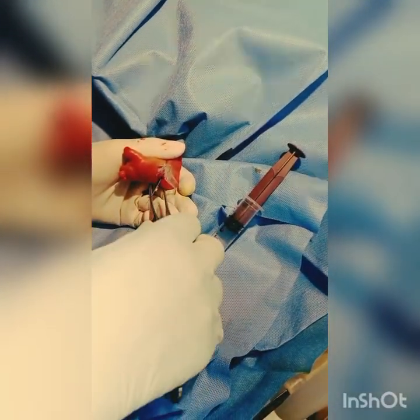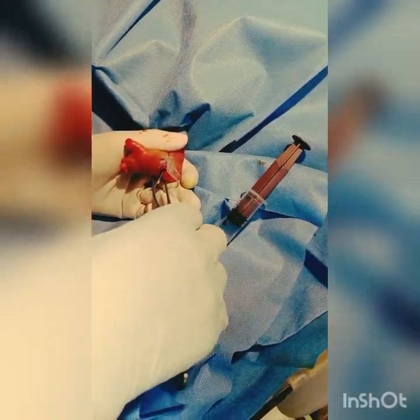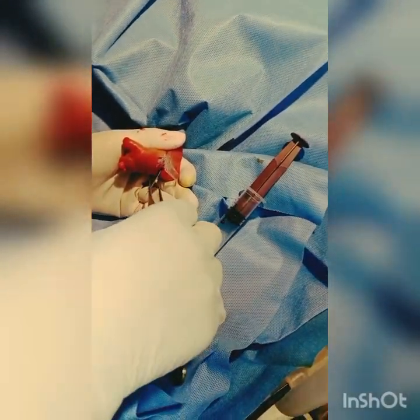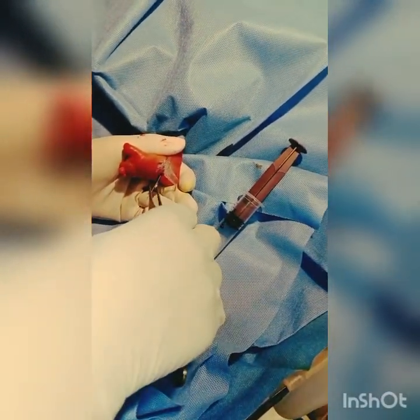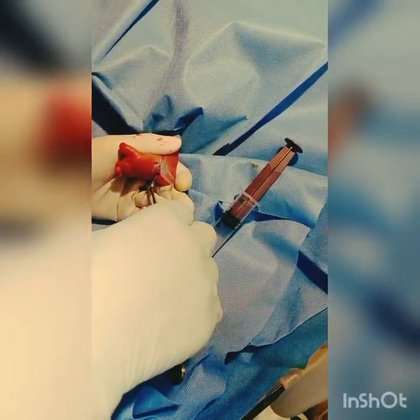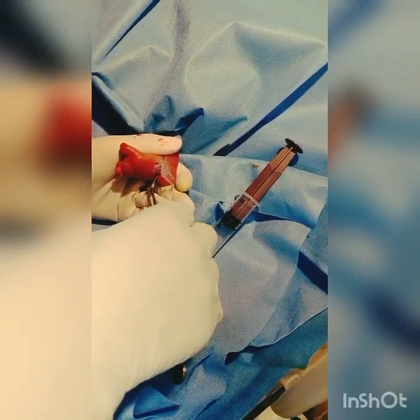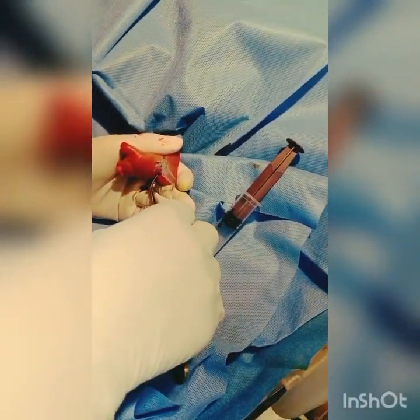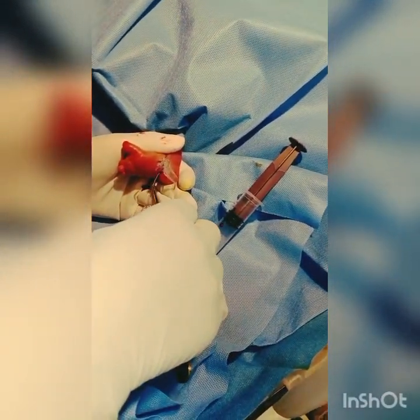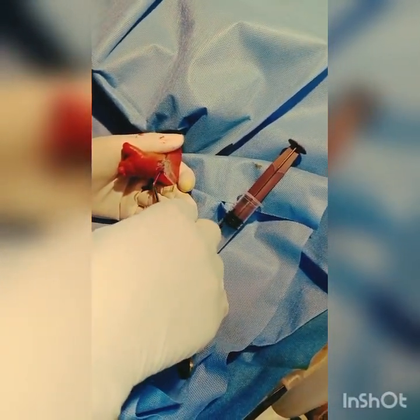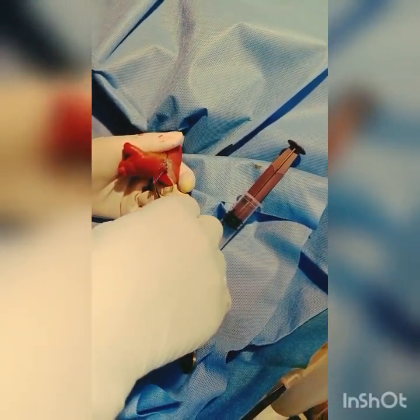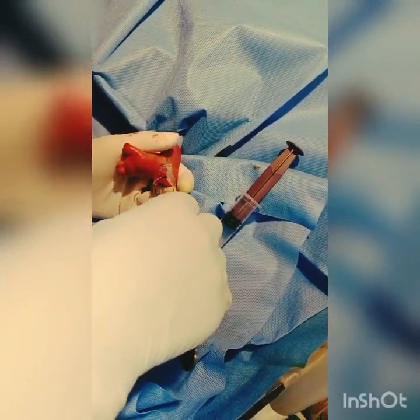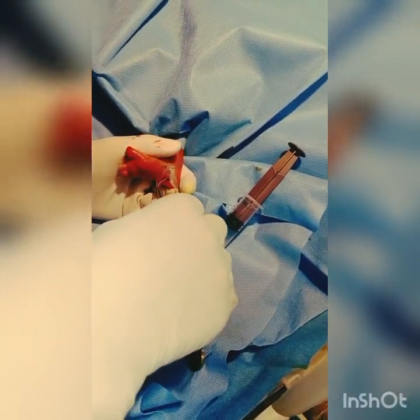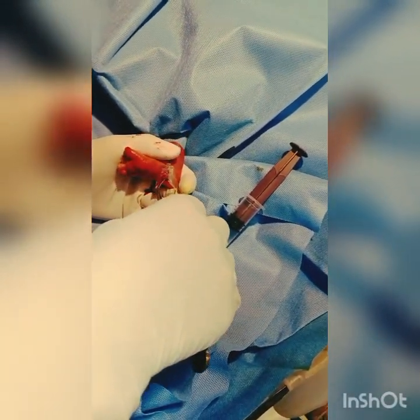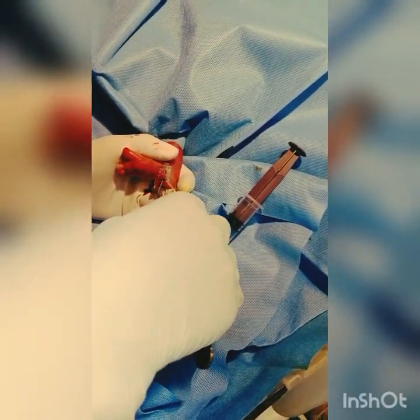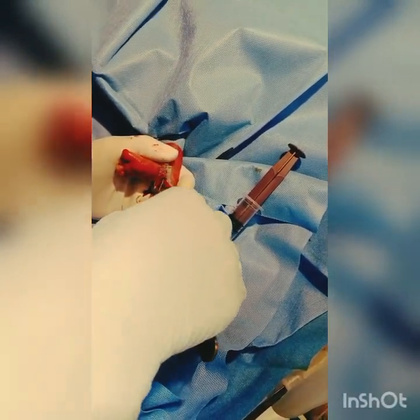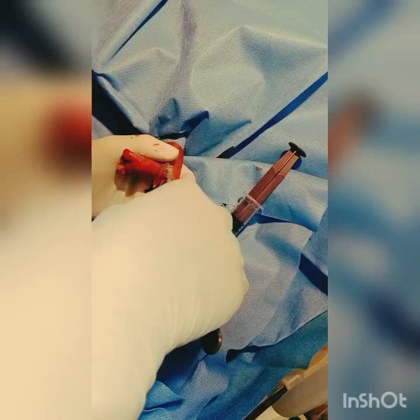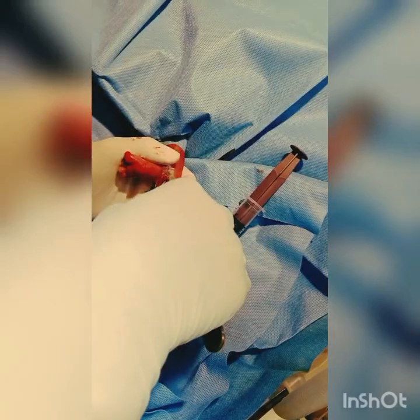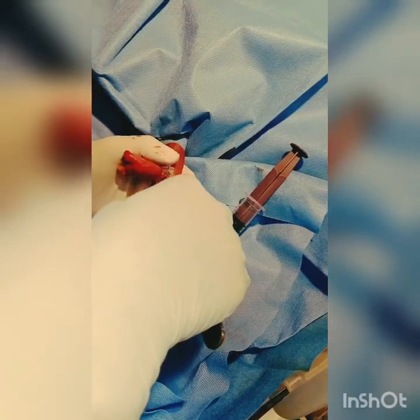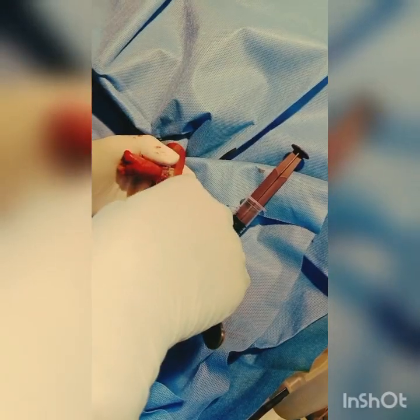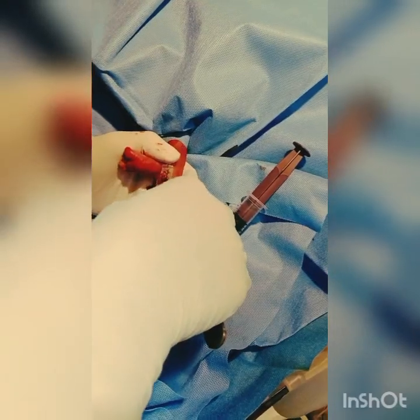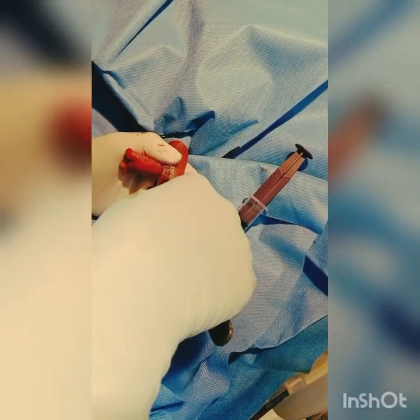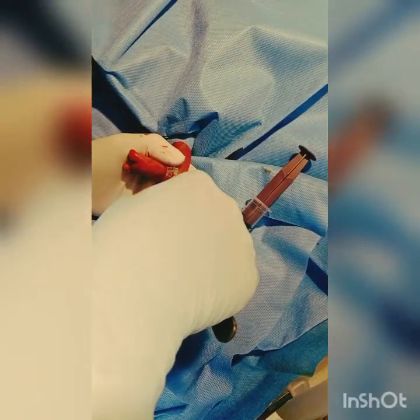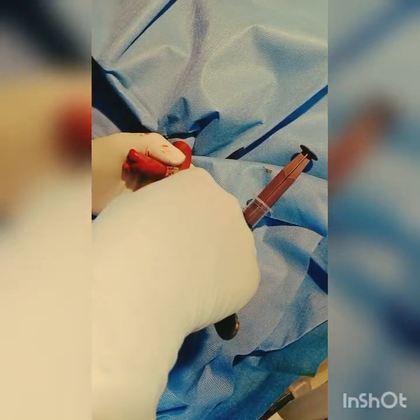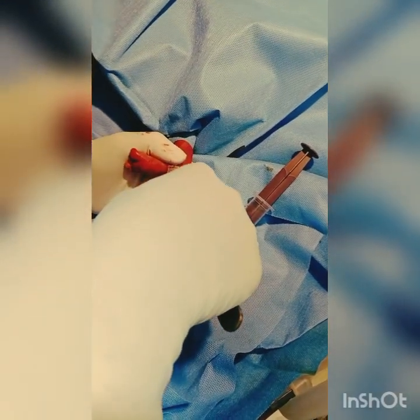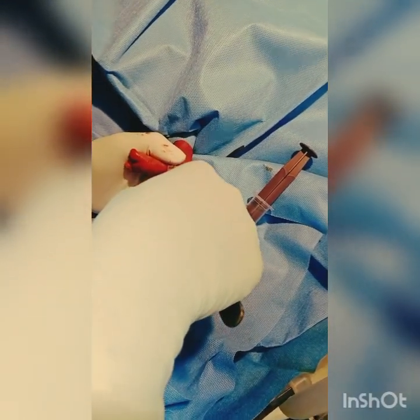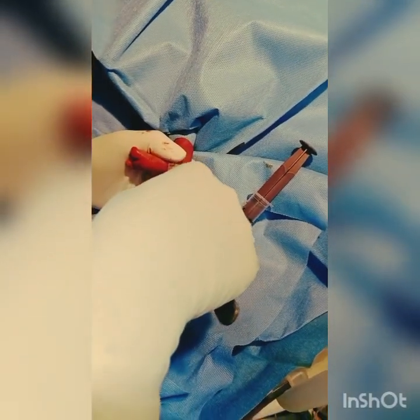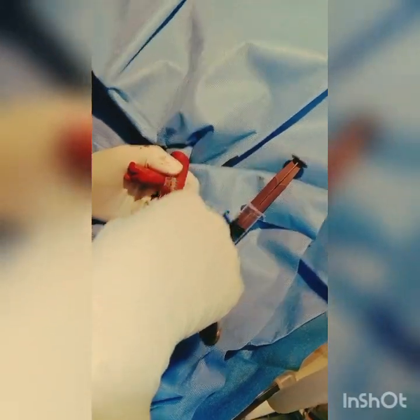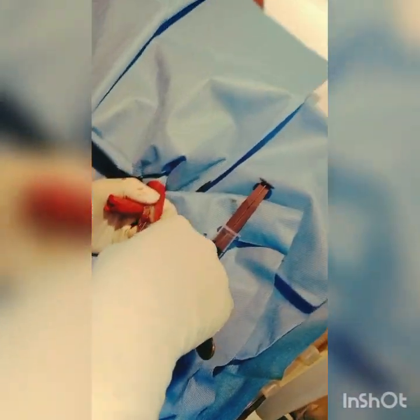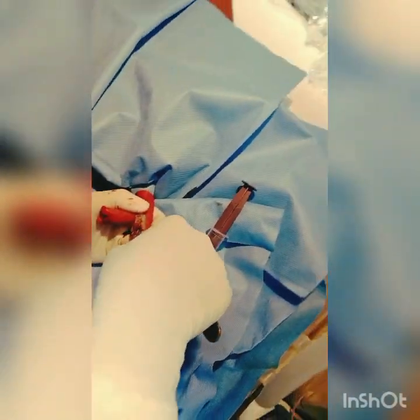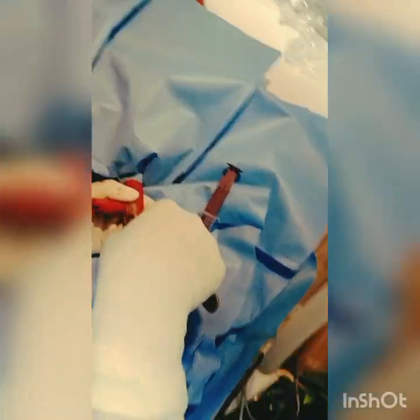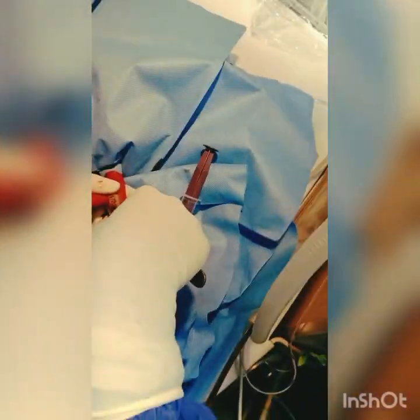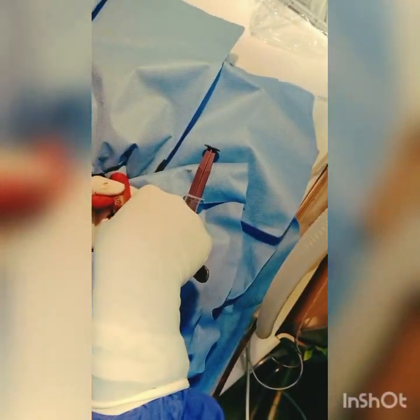Cotton. Close, close to the entry. Hold it close to the entry point.